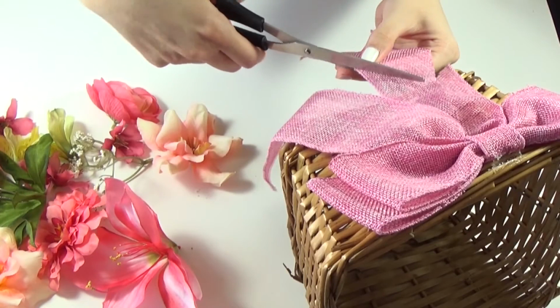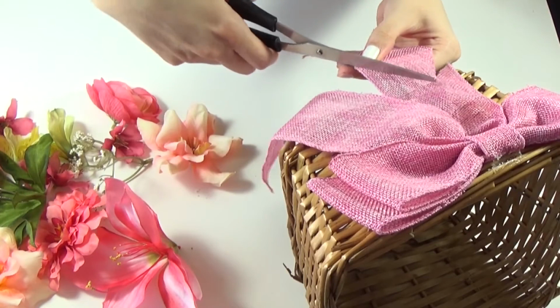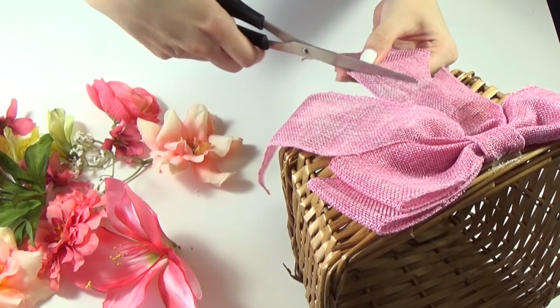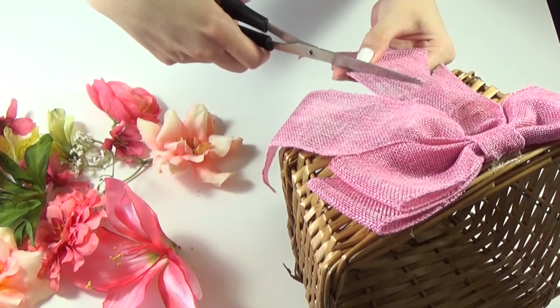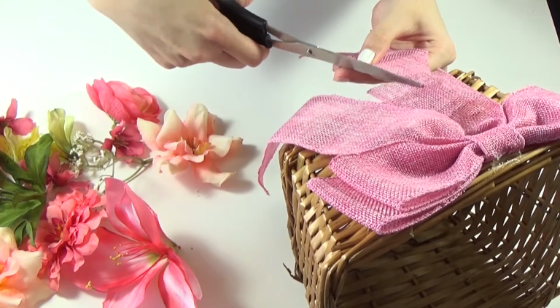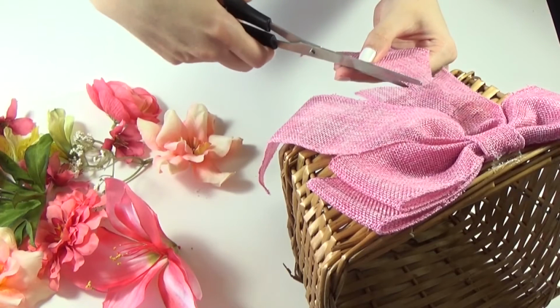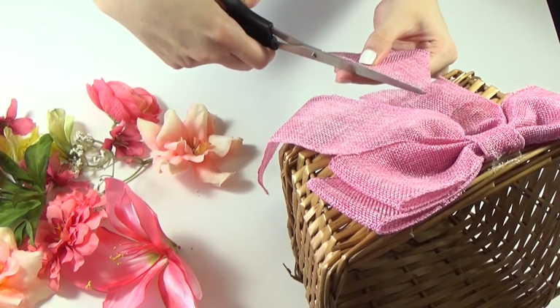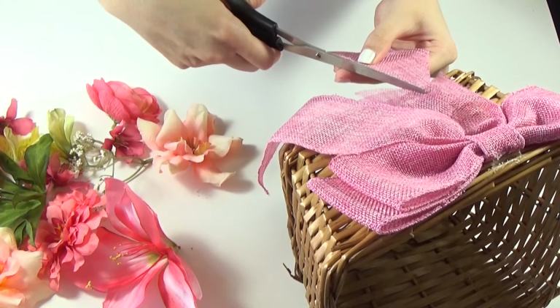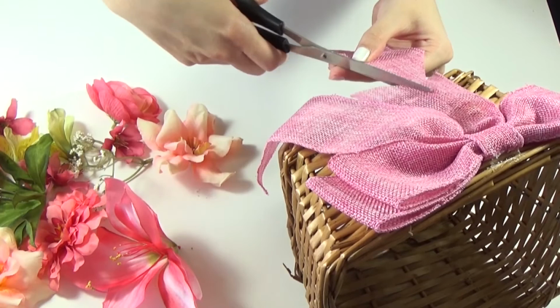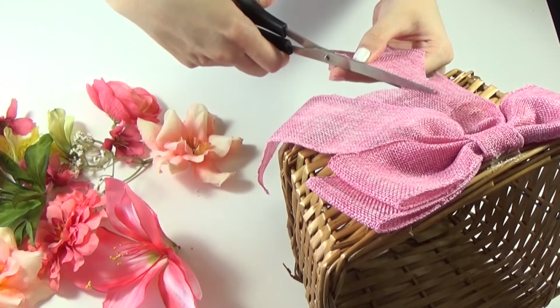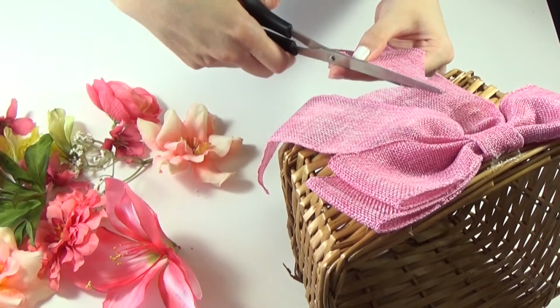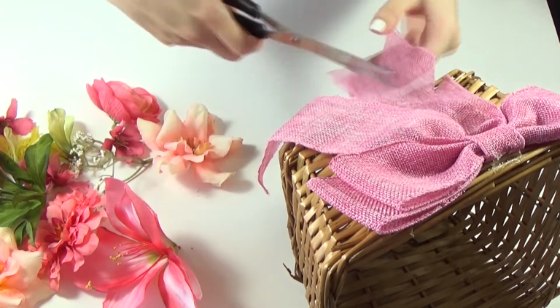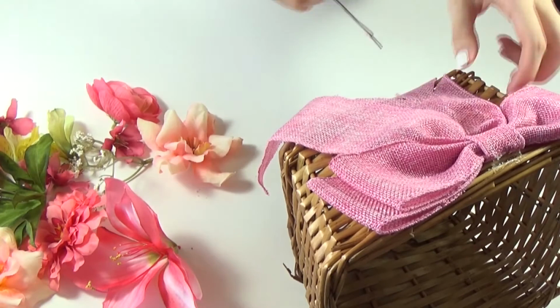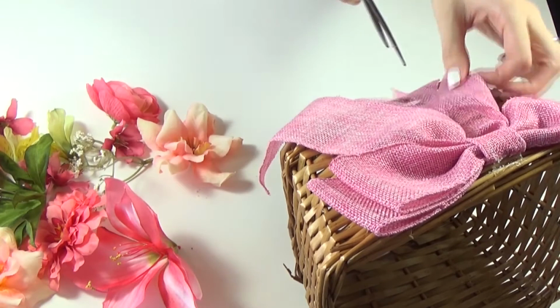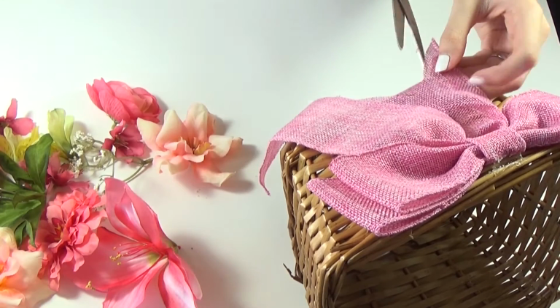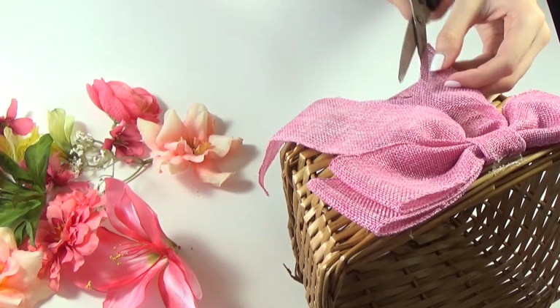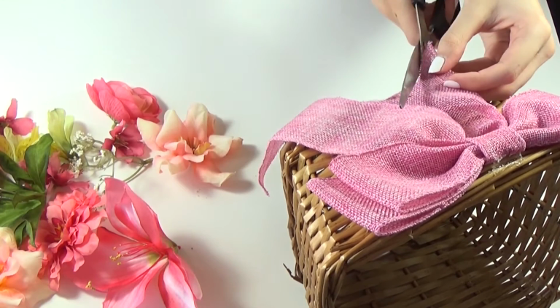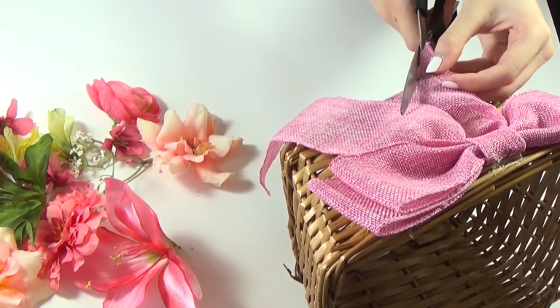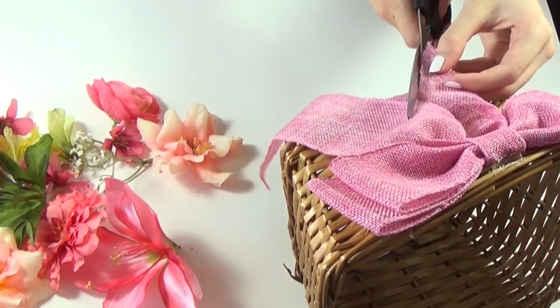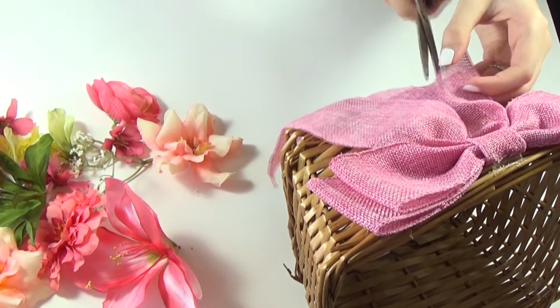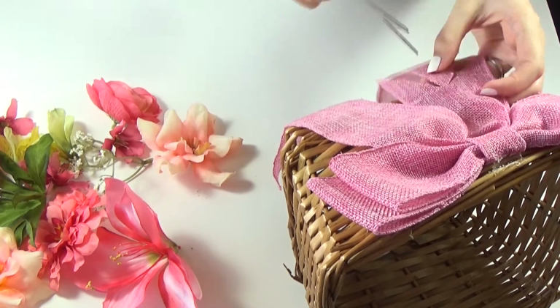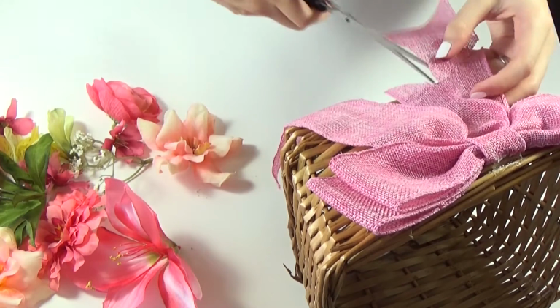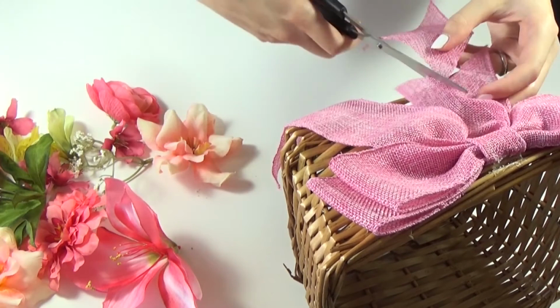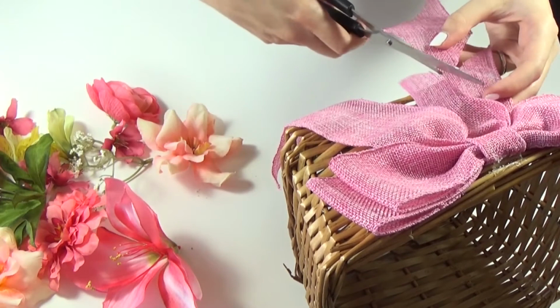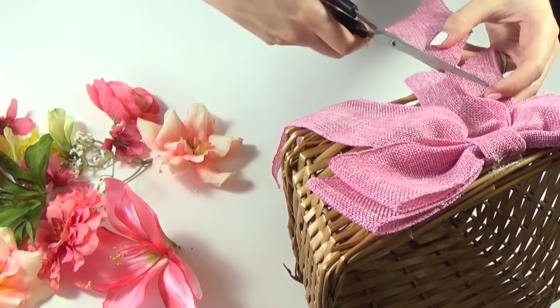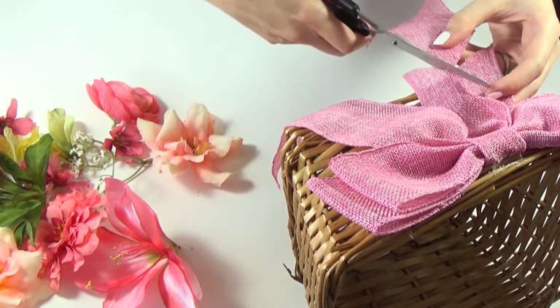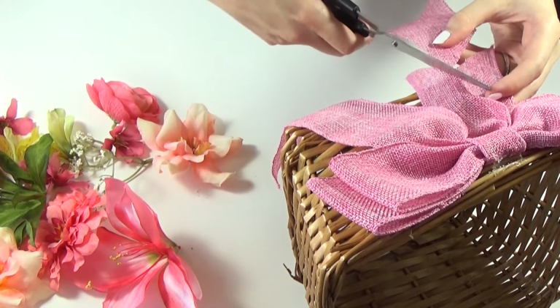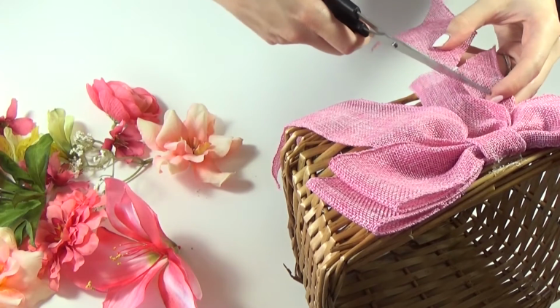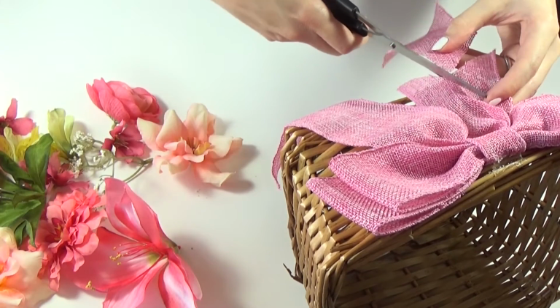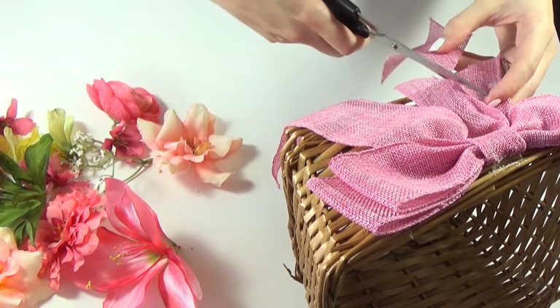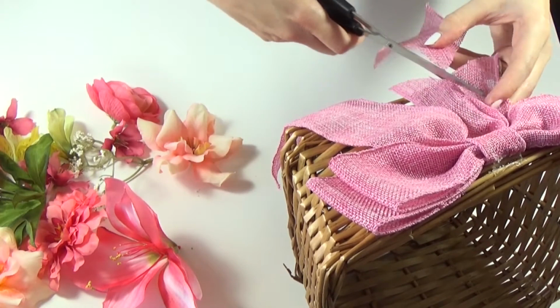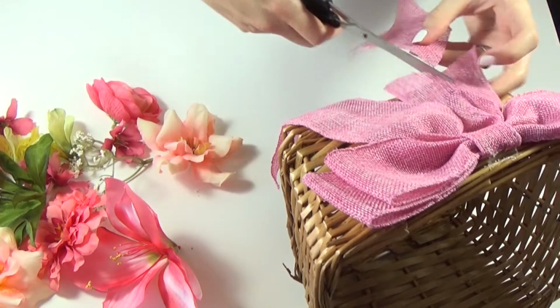Because my bow was too big for the basket, I cut up a bit of it so it's not dragging along.